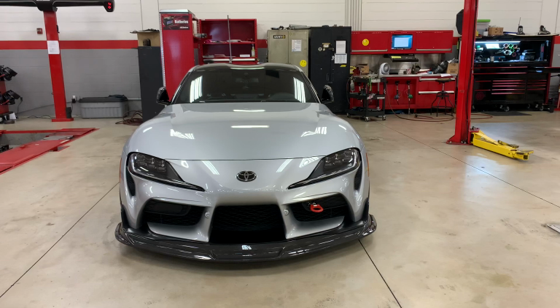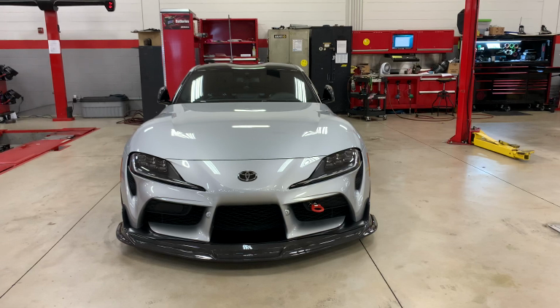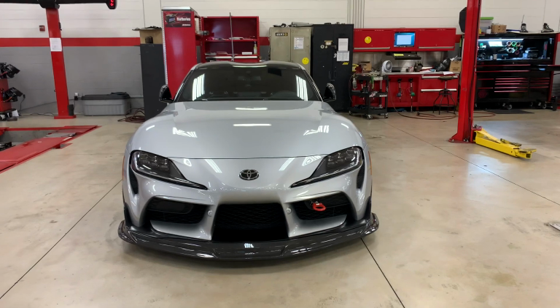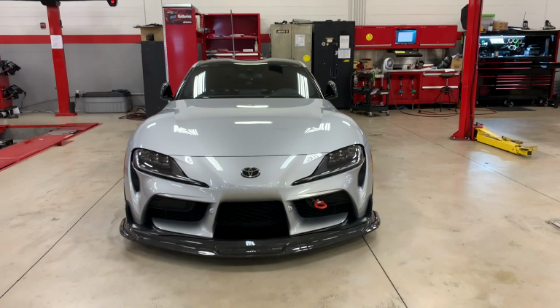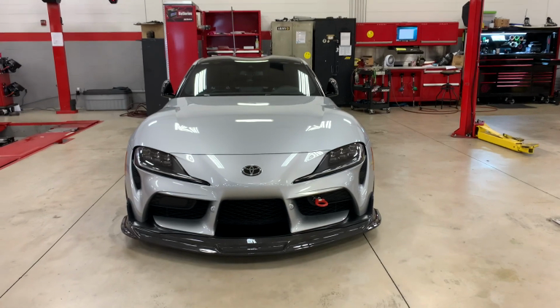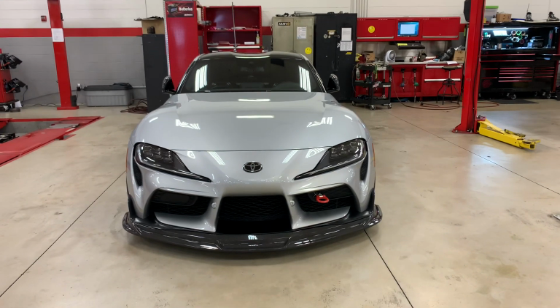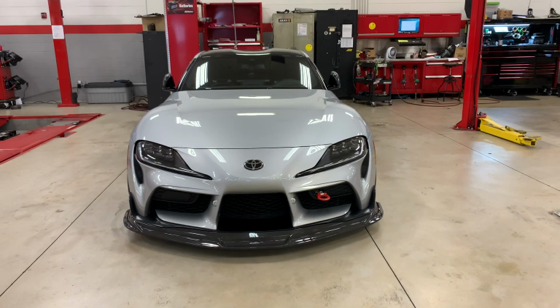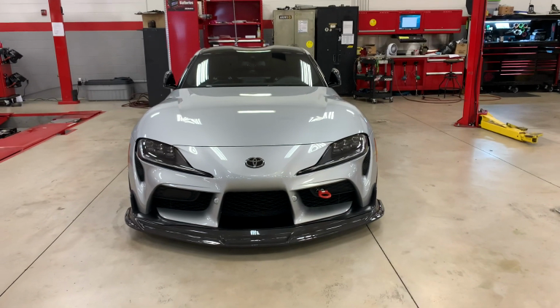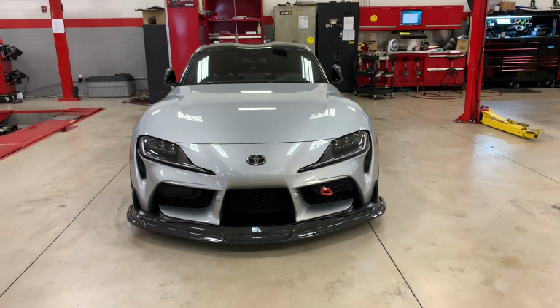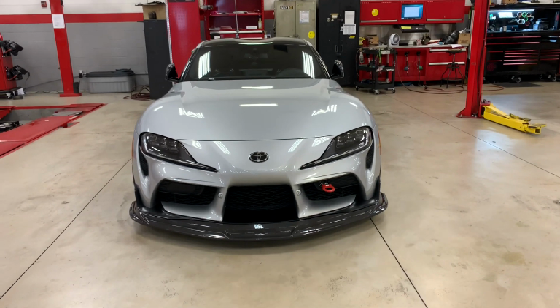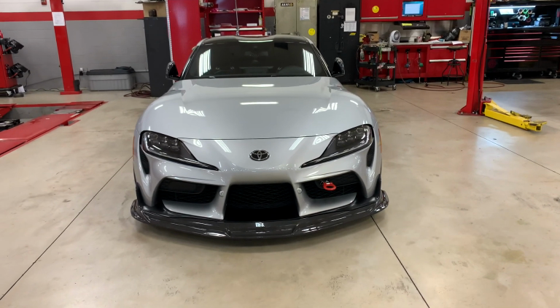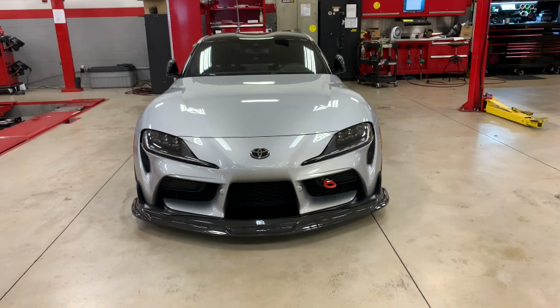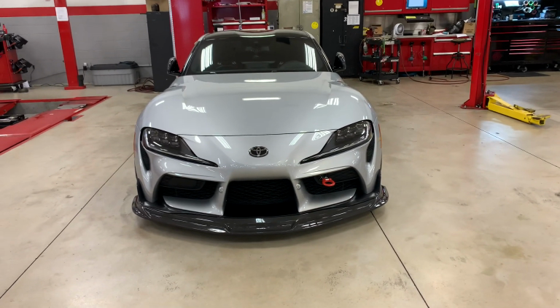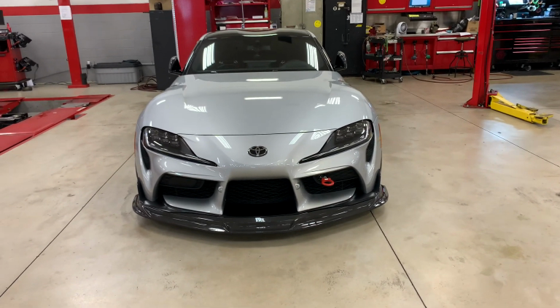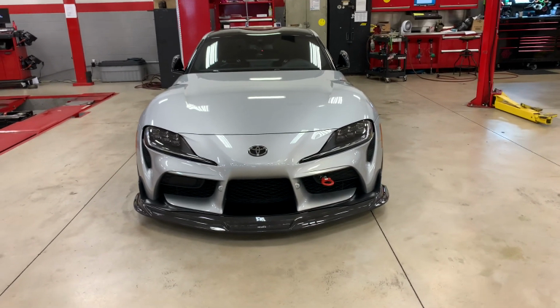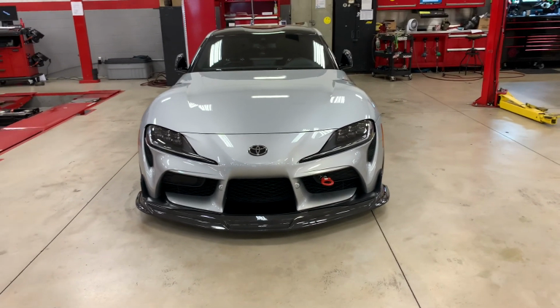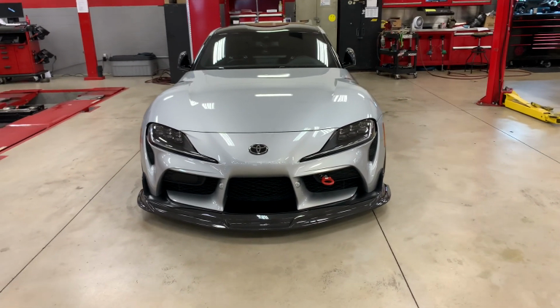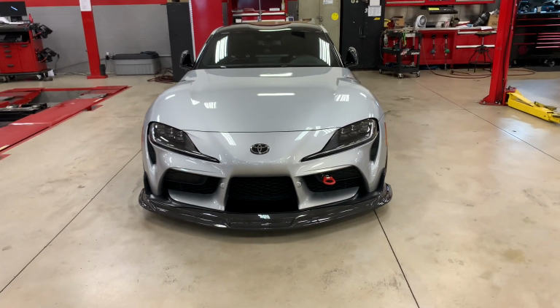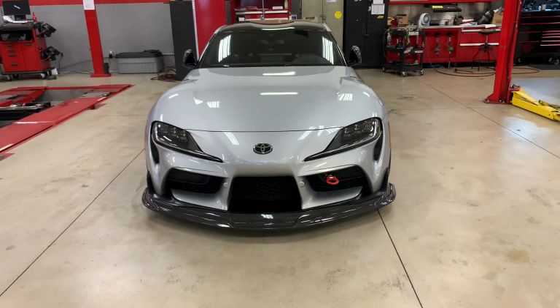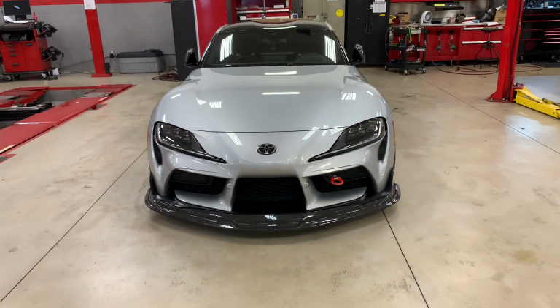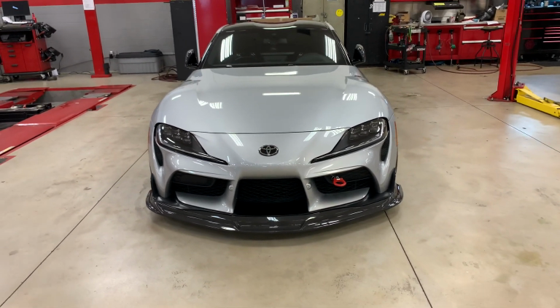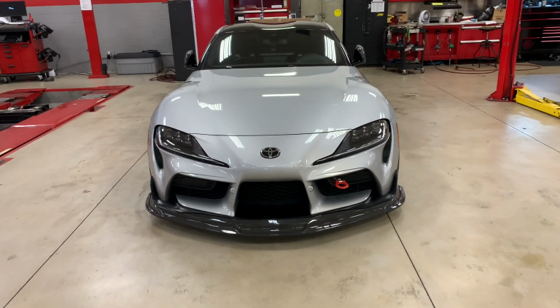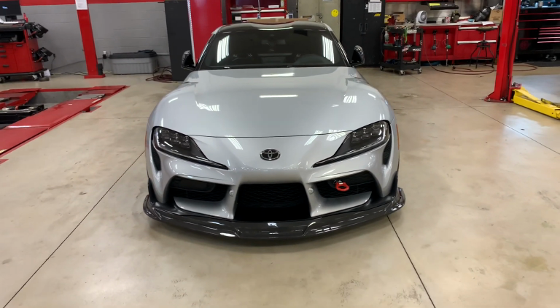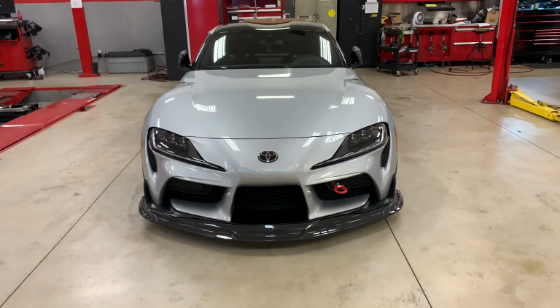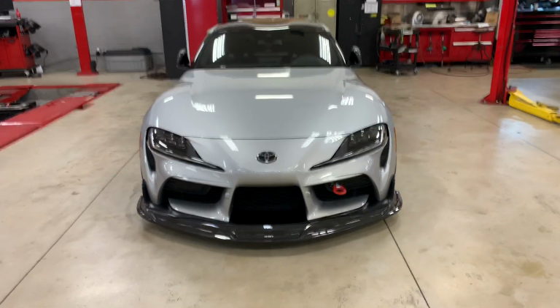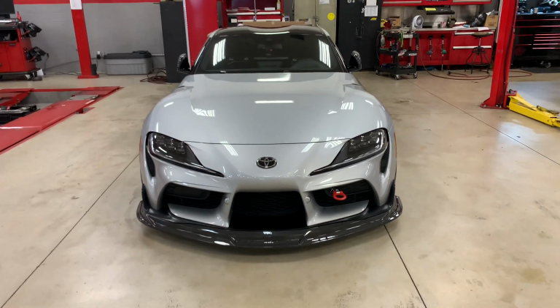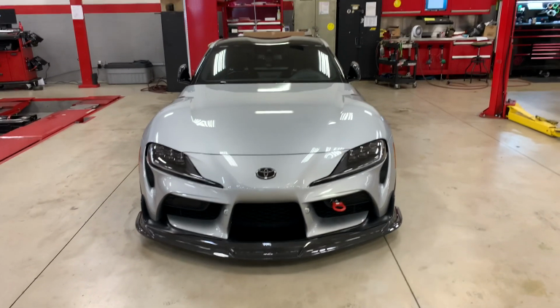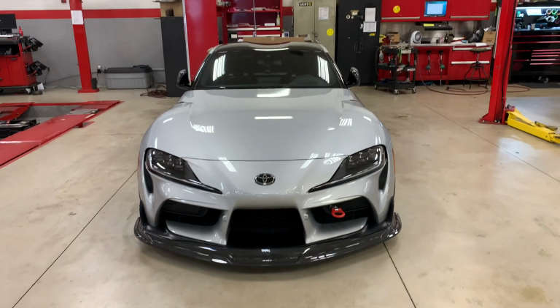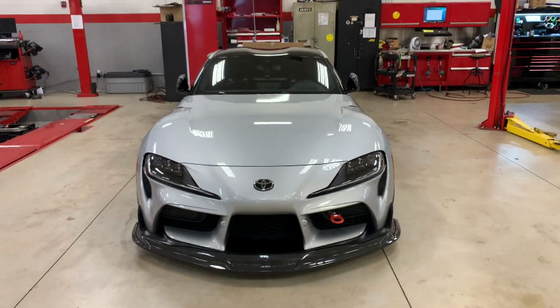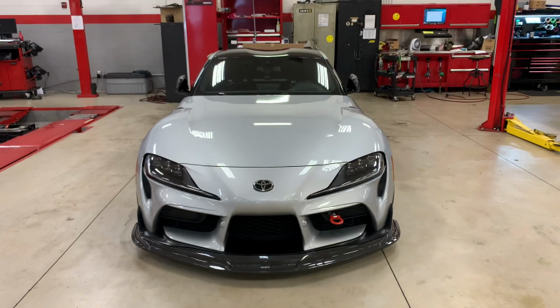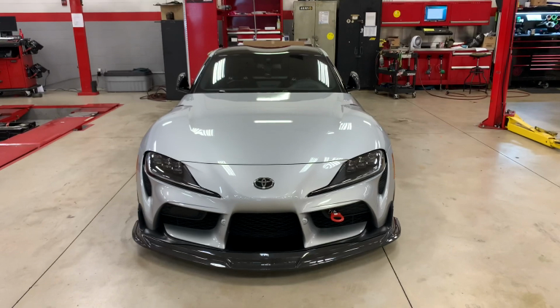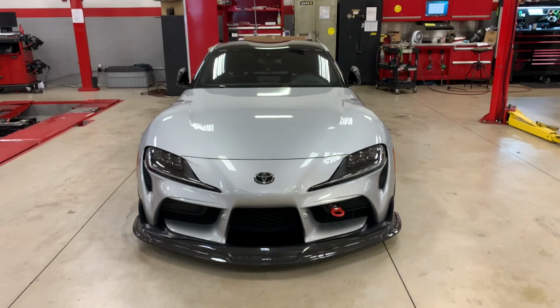All right guys, here's an update on the 2020 Supra that I posted from last year.